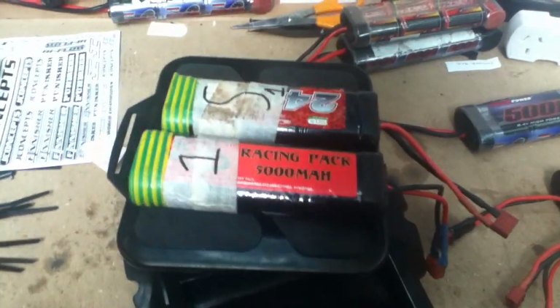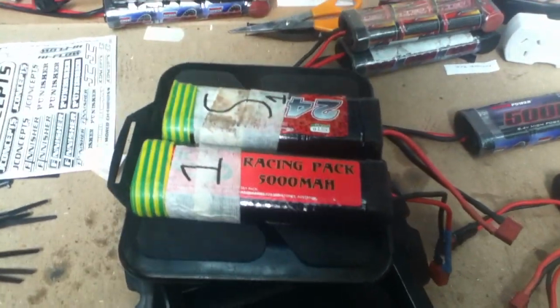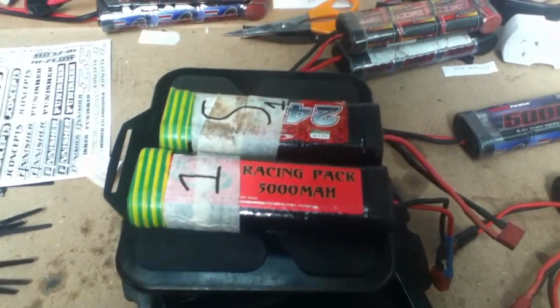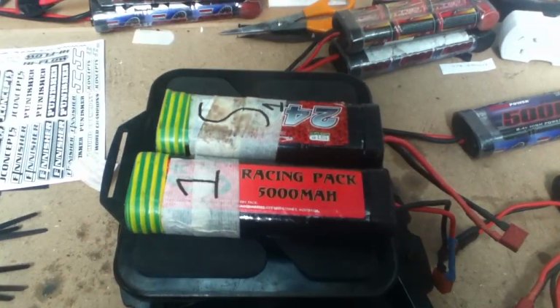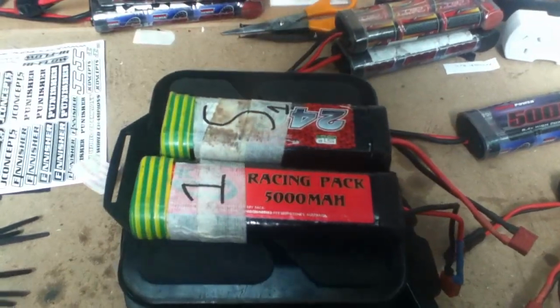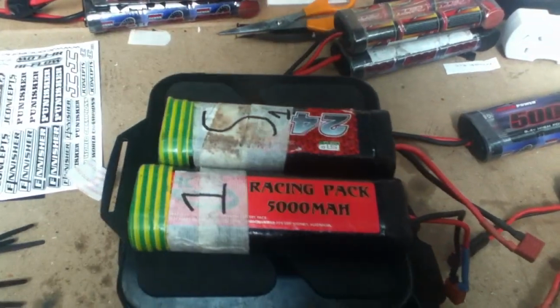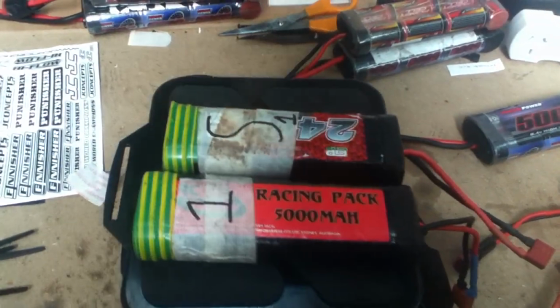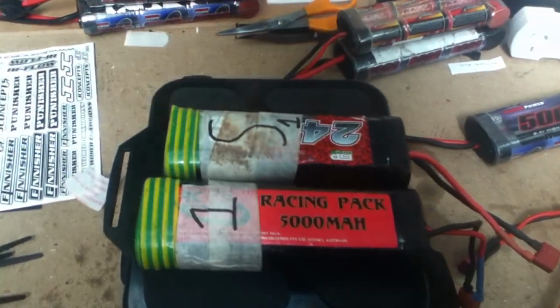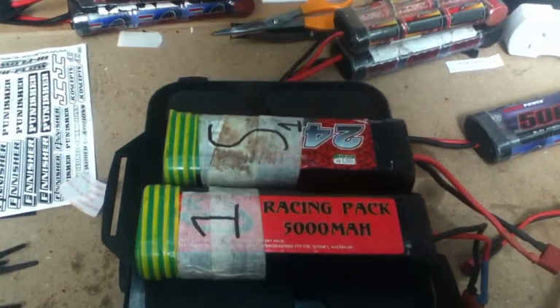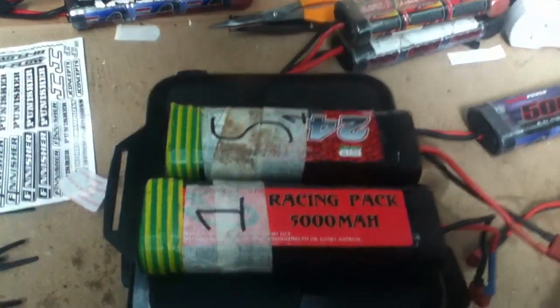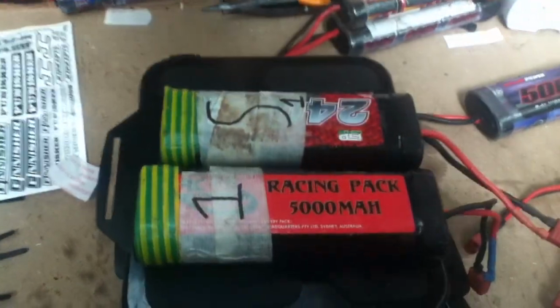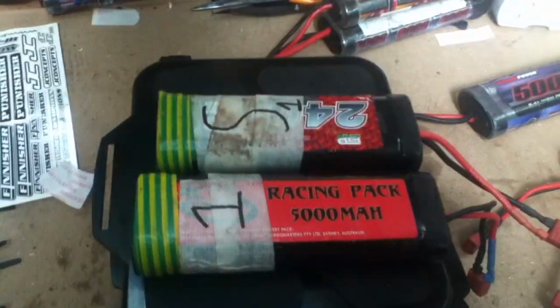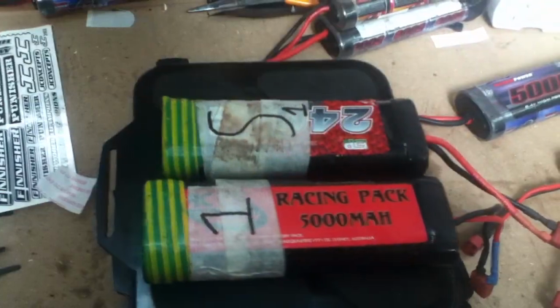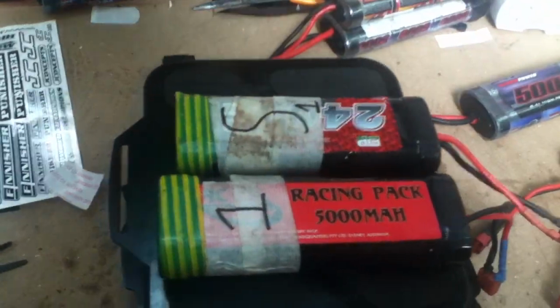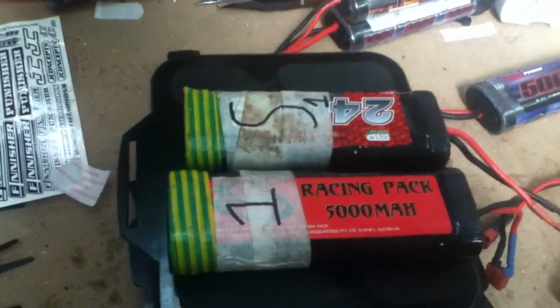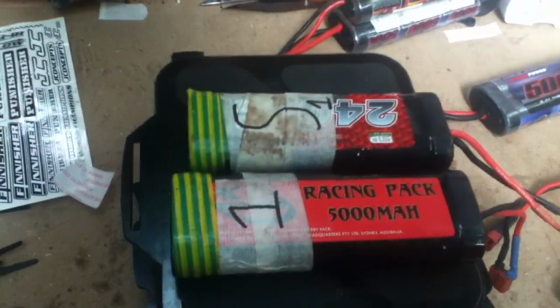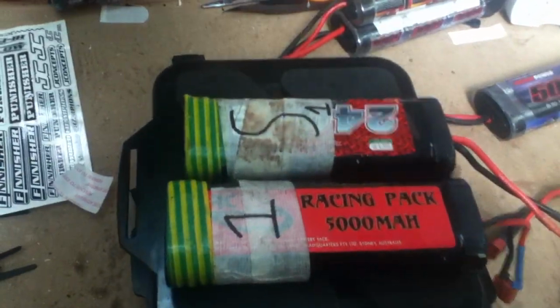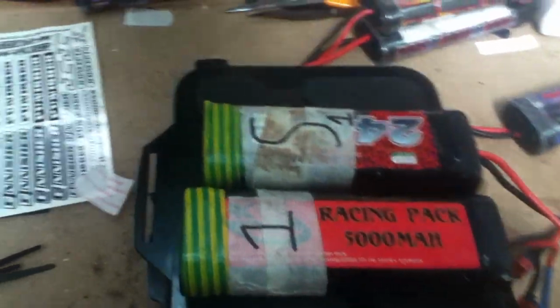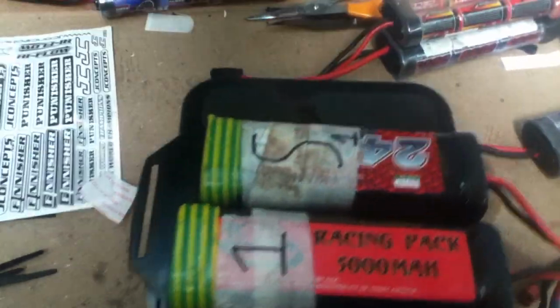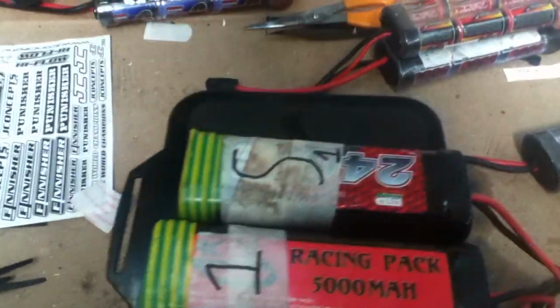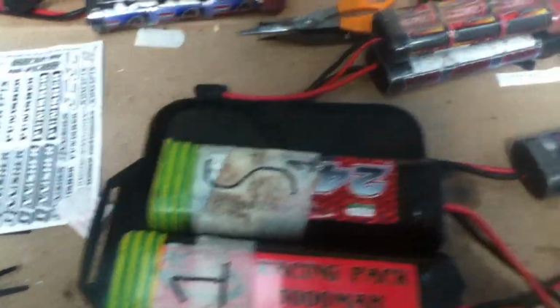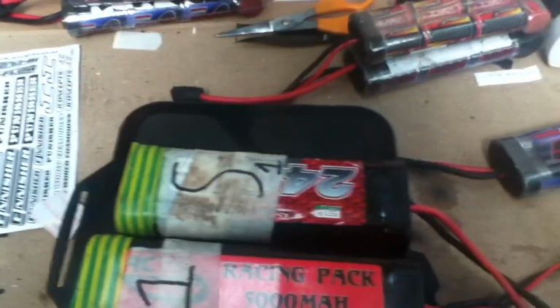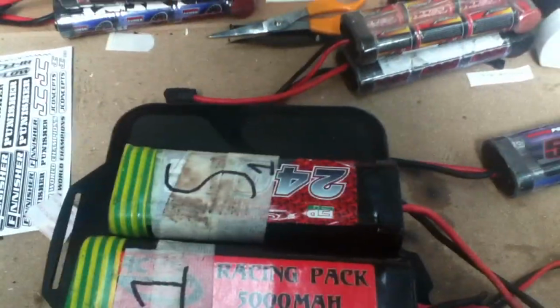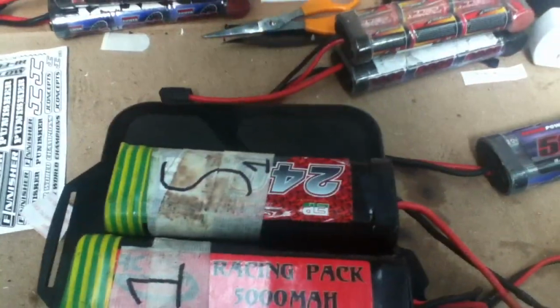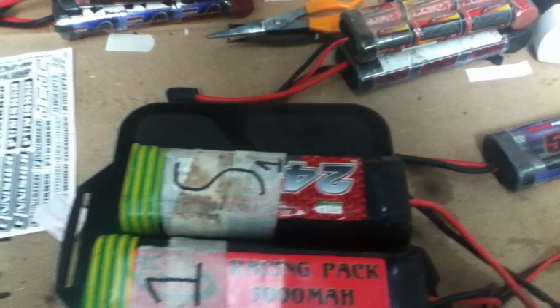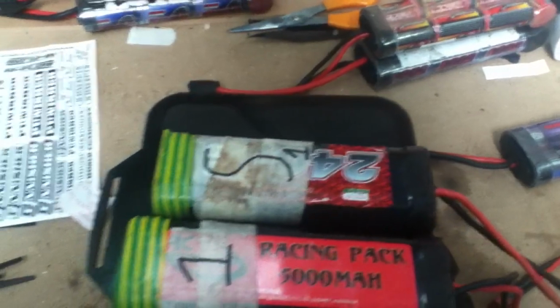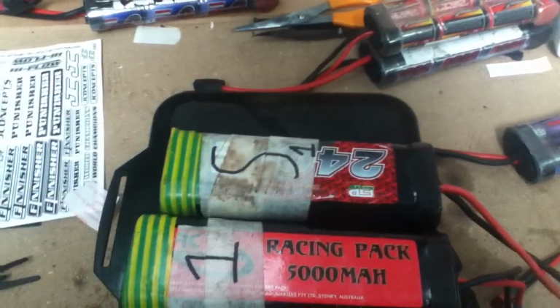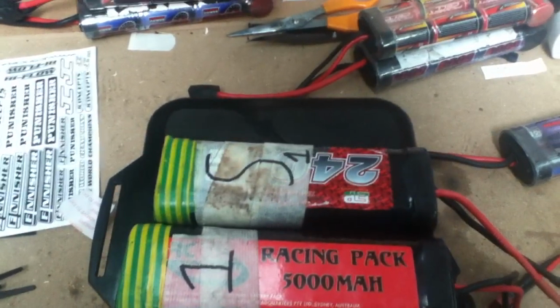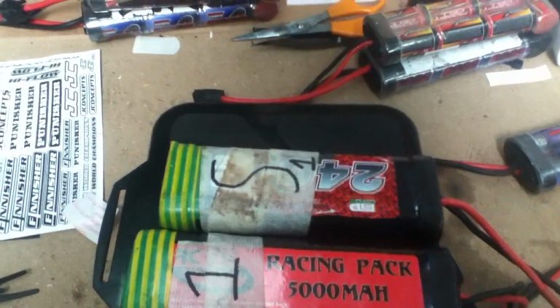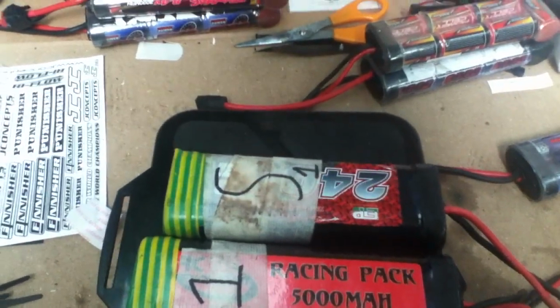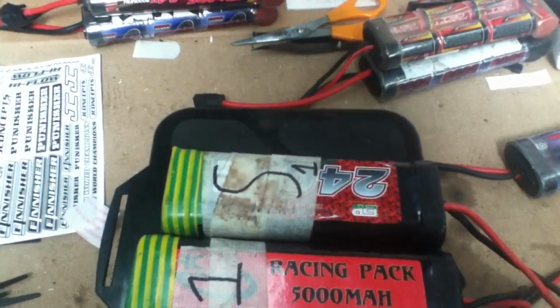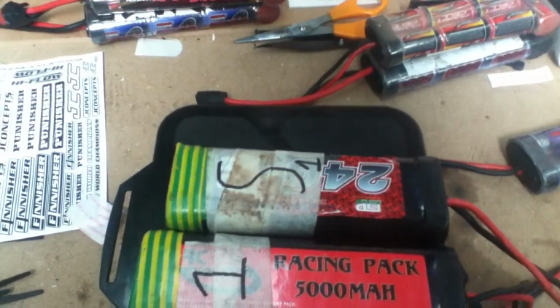All right, SlashRacer here, just doing a quick review about the nickel metal hydride batteries.